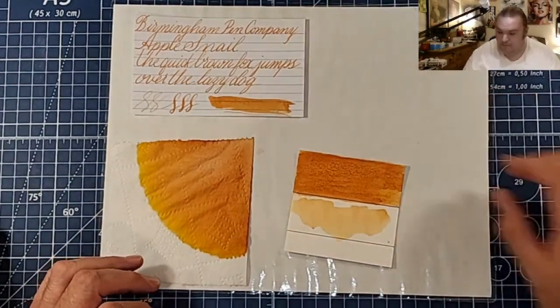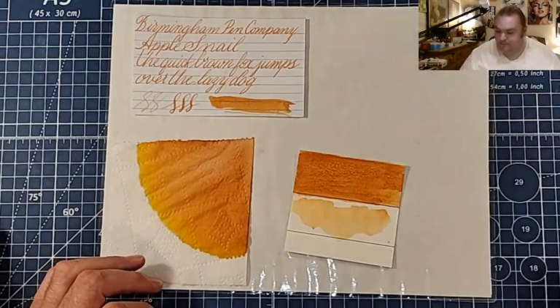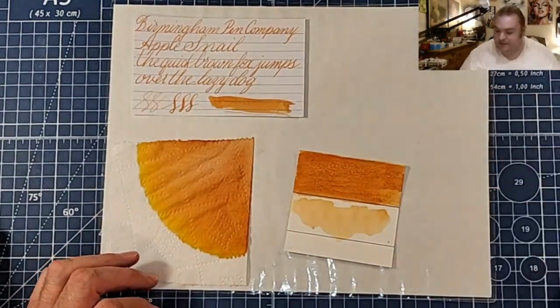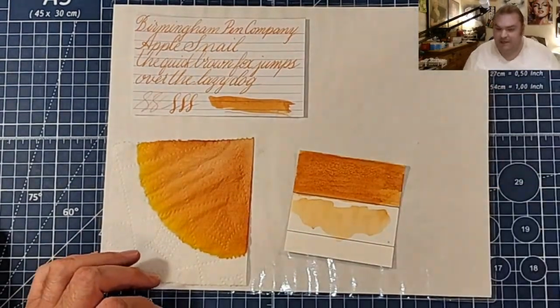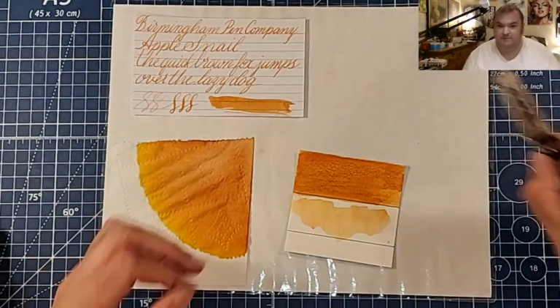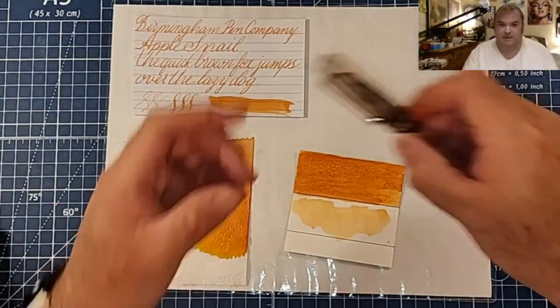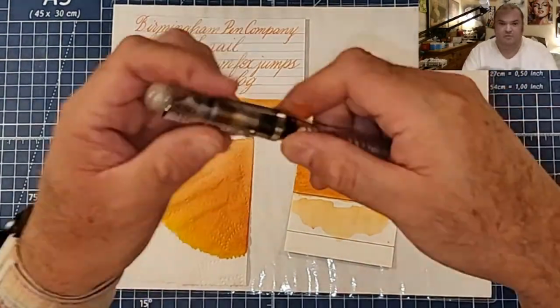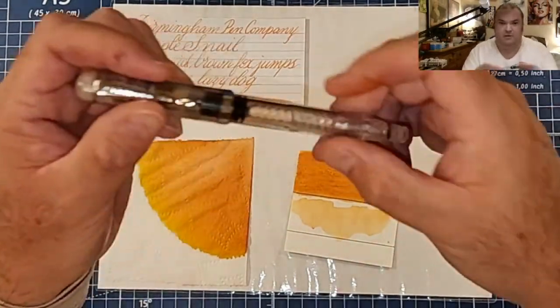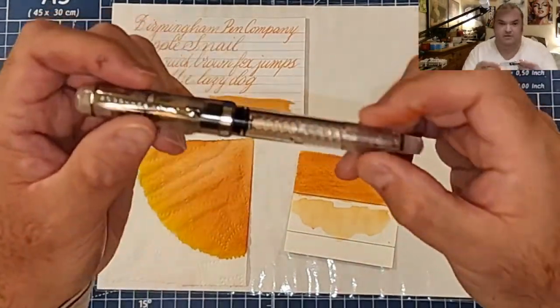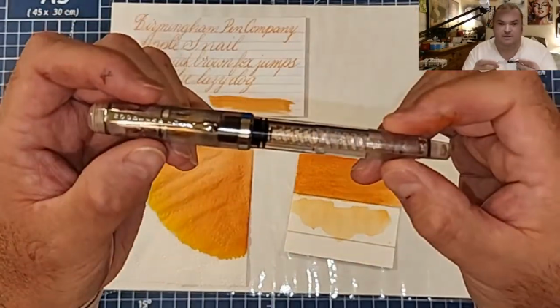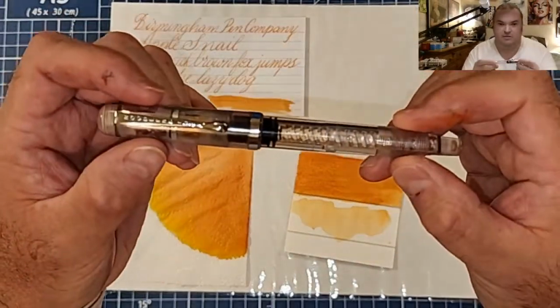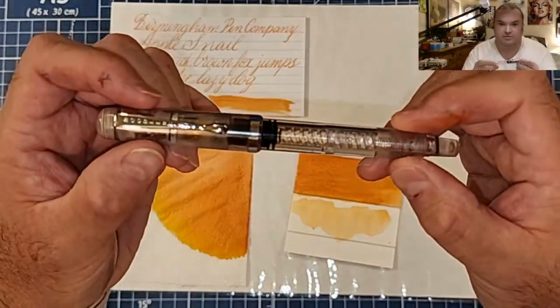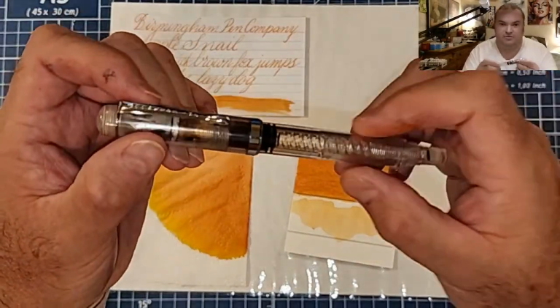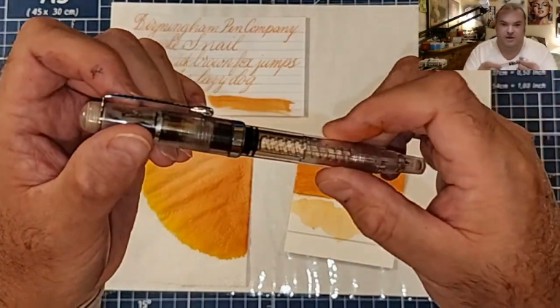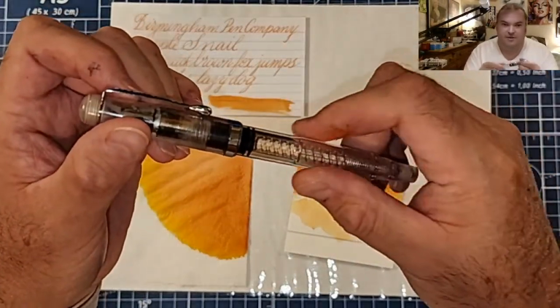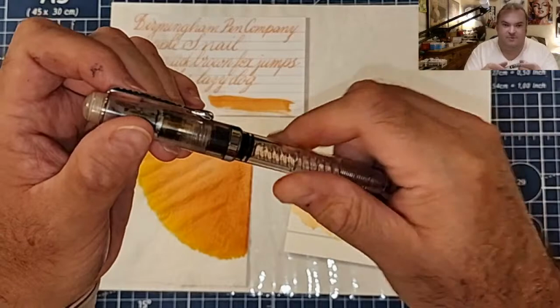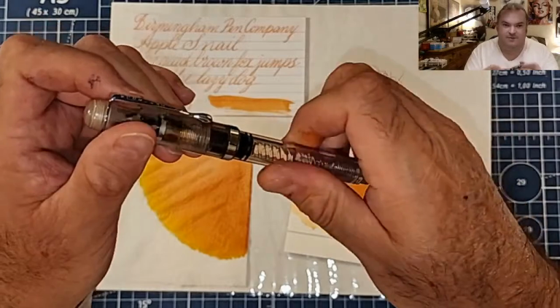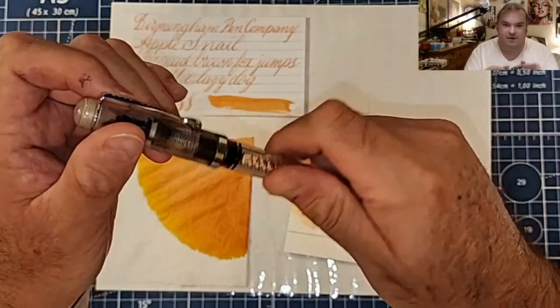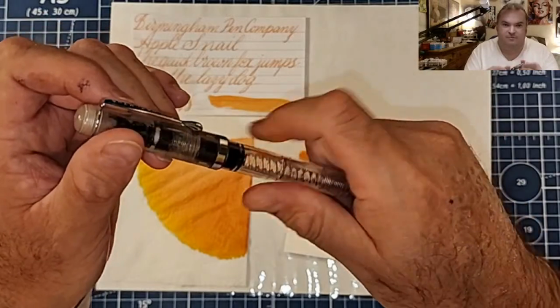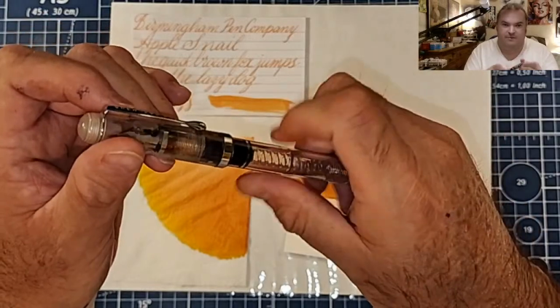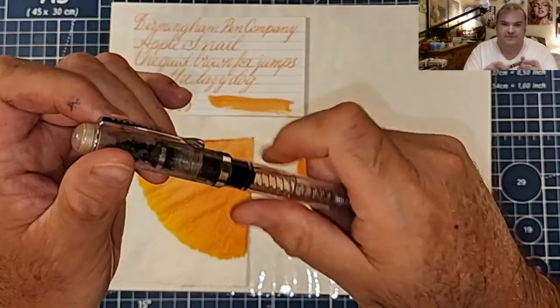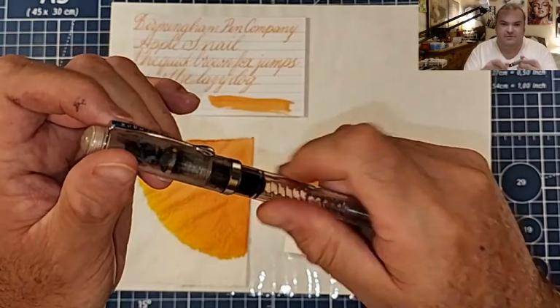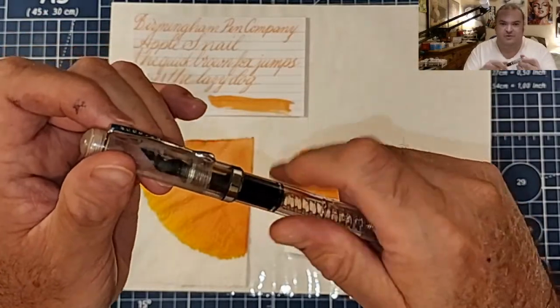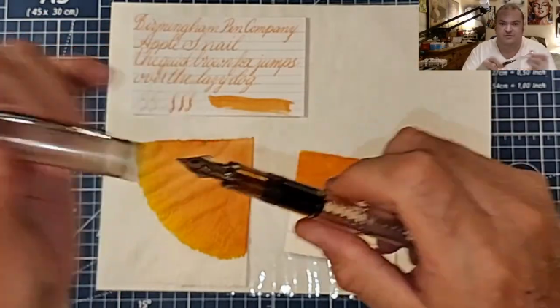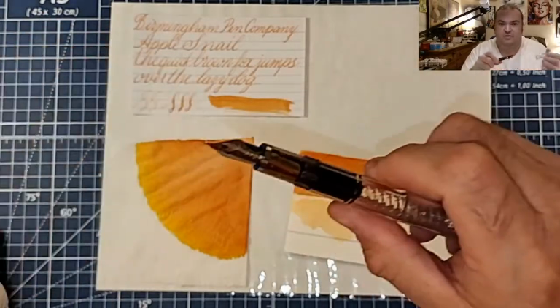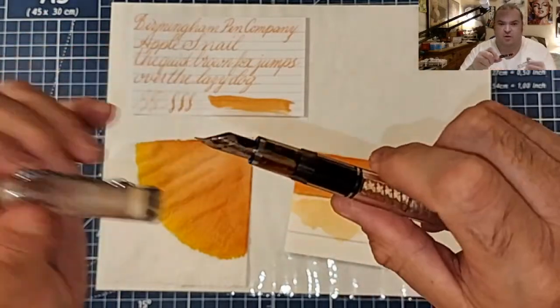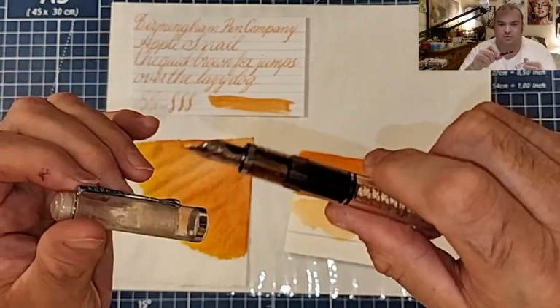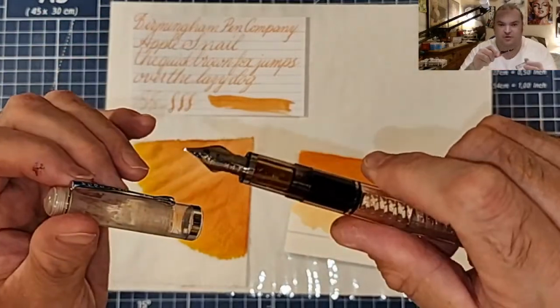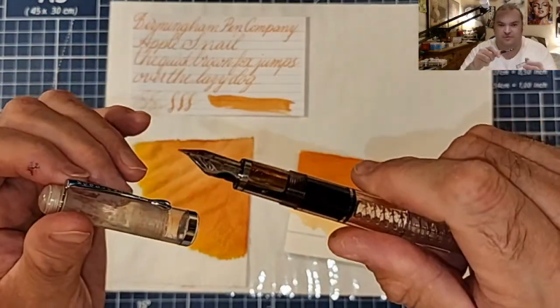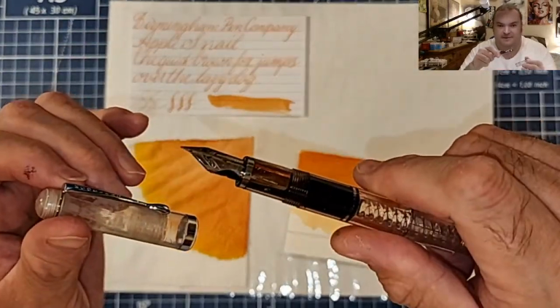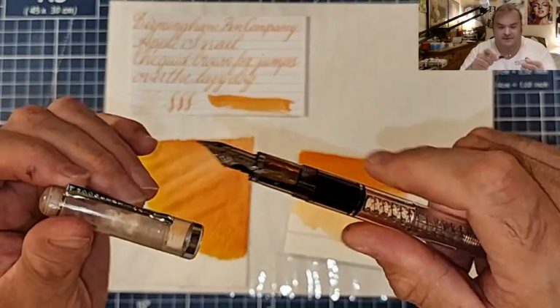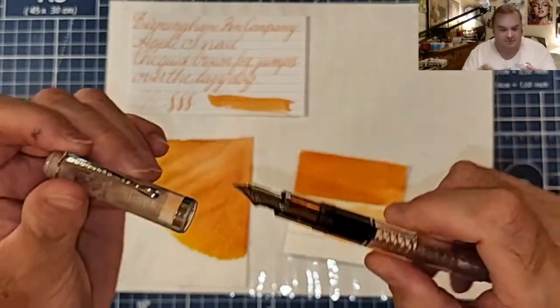Today's pen: we'll be using the Doodler's Conrad with the Fountain Pen Revolution Ultra Flex Nib.